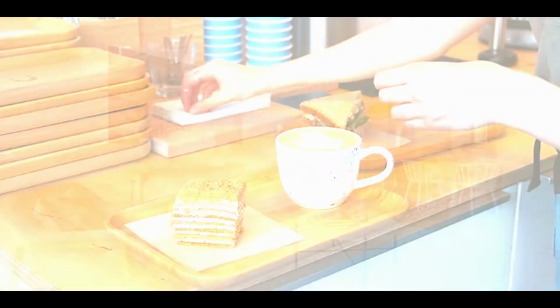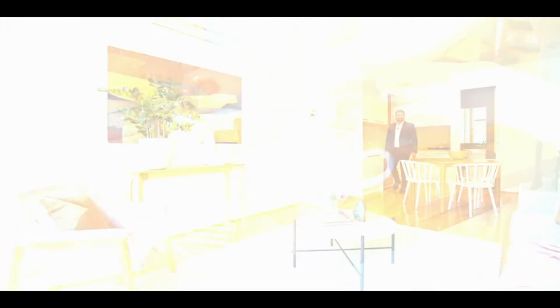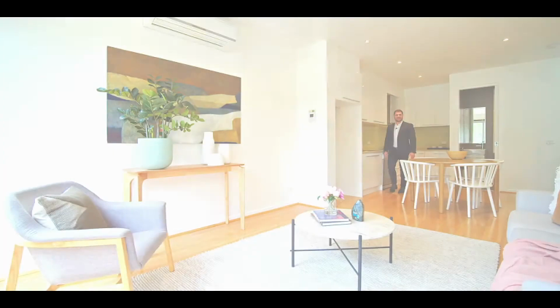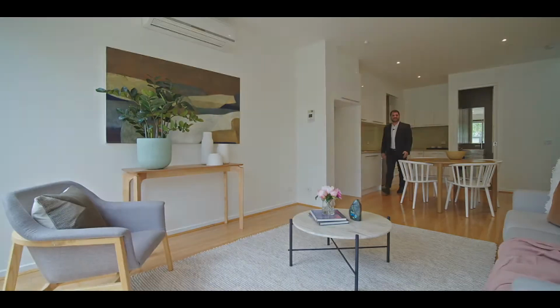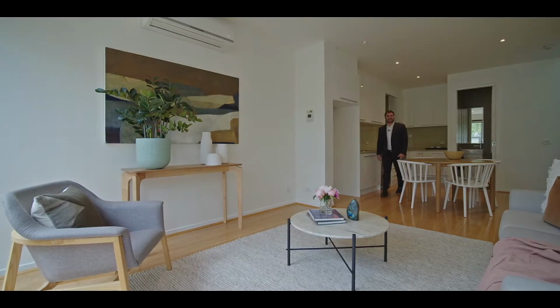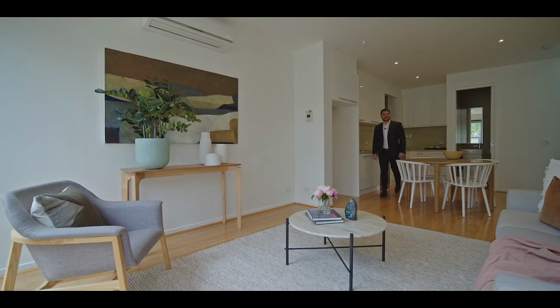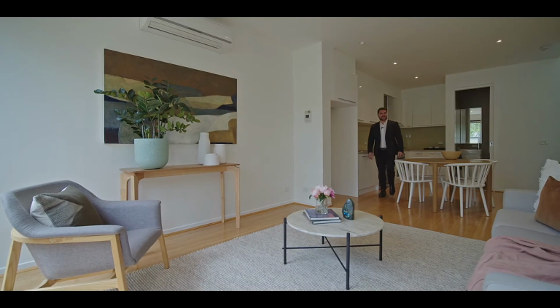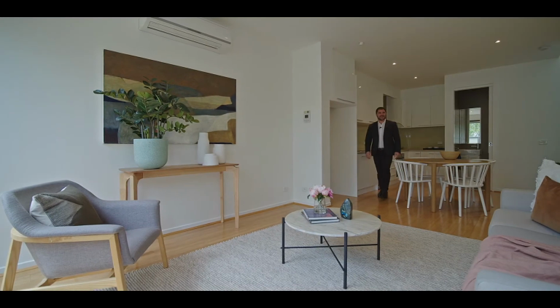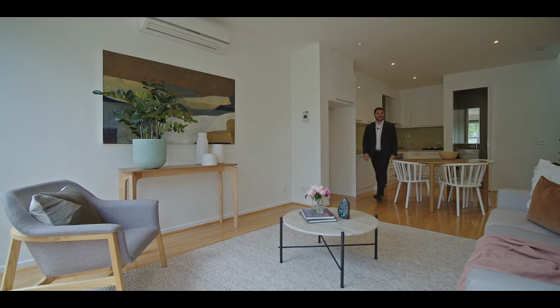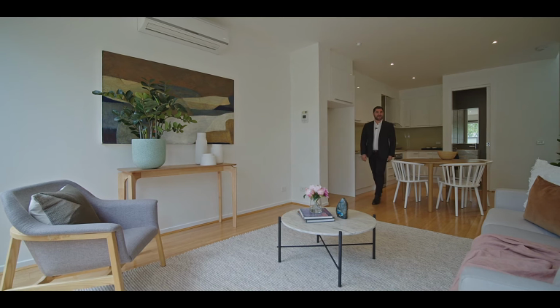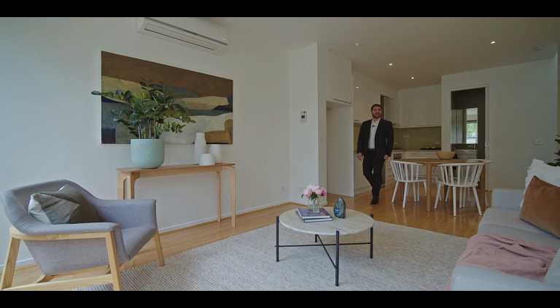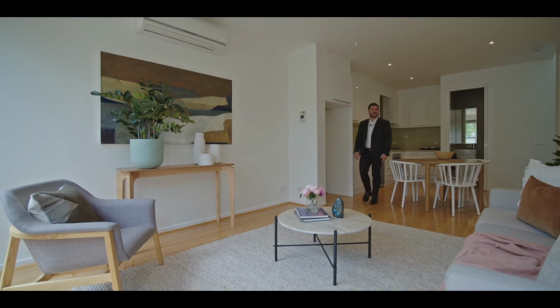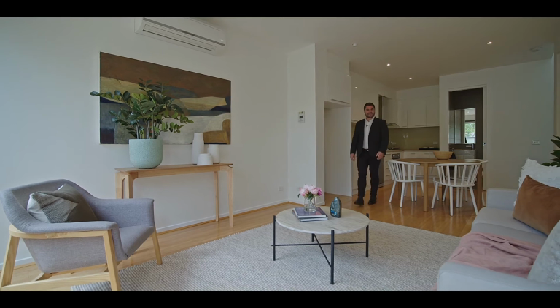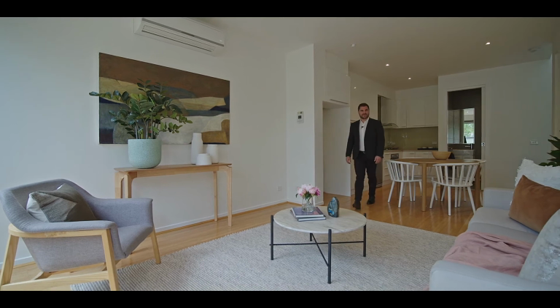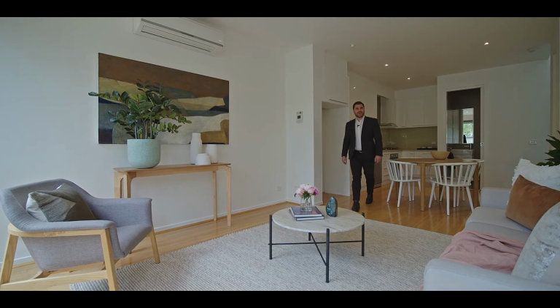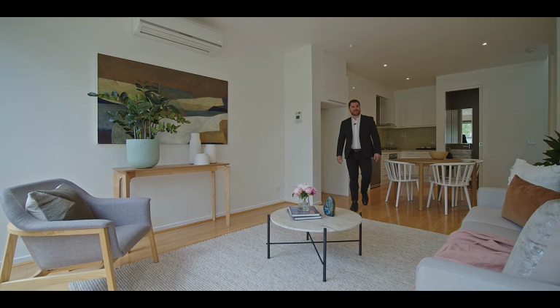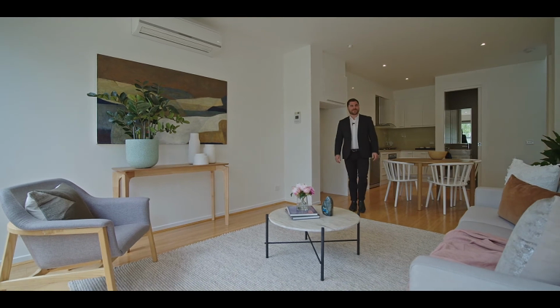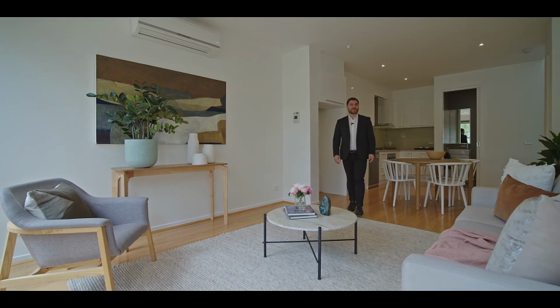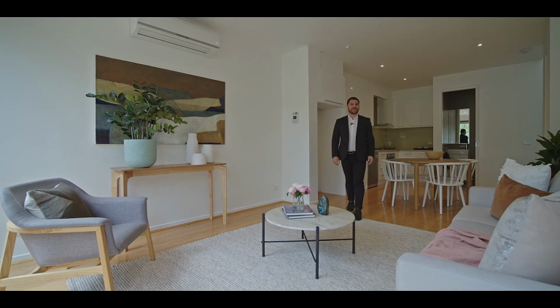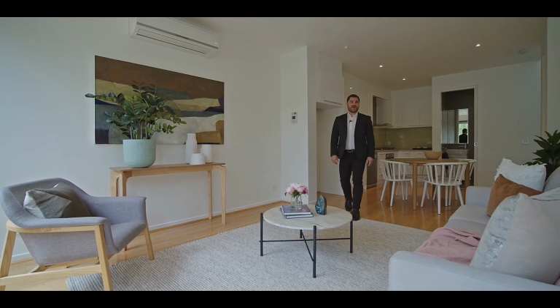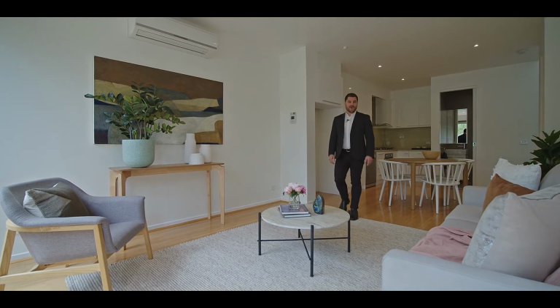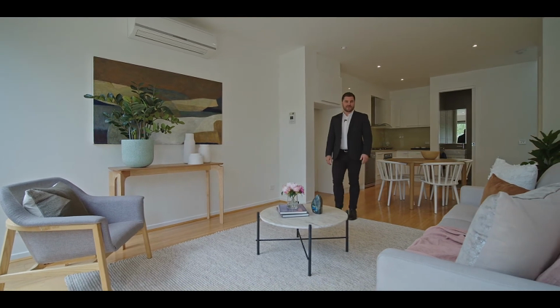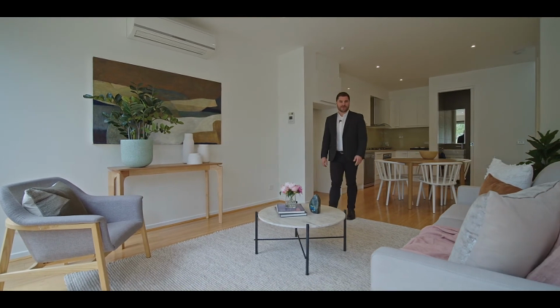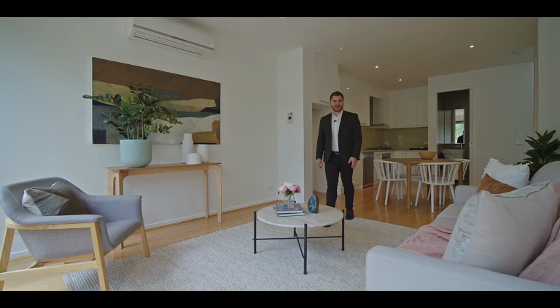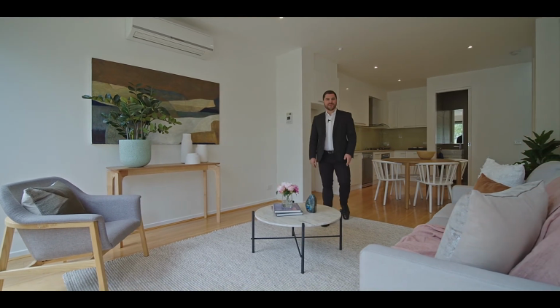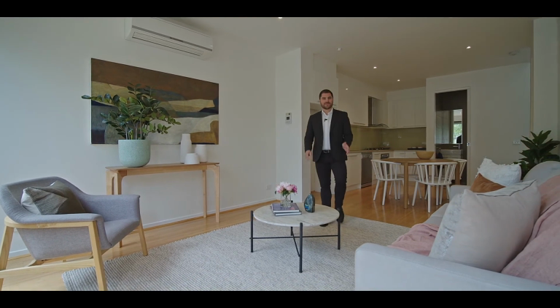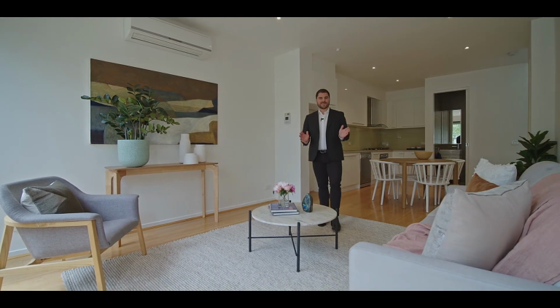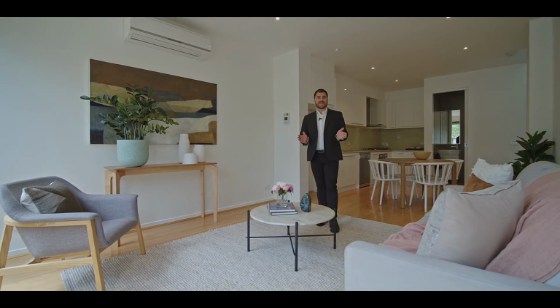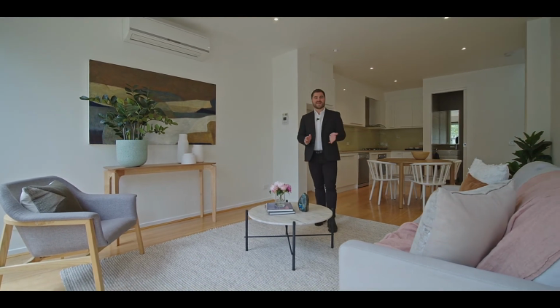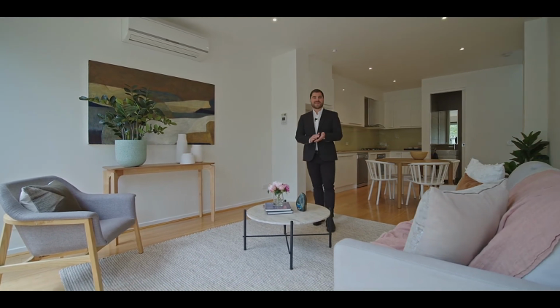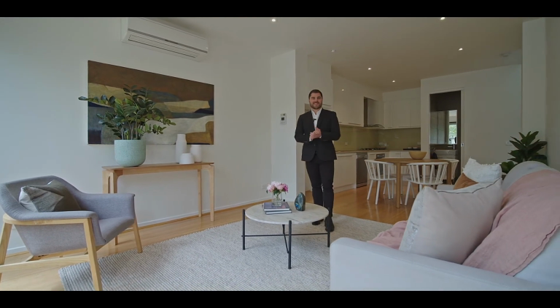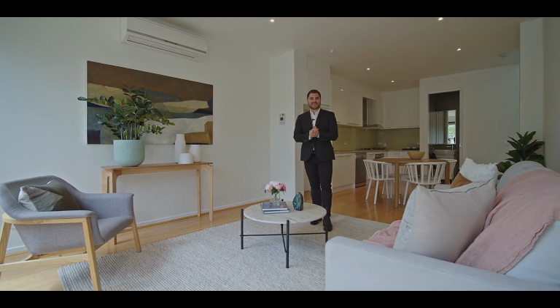Thank you for taking the tour. Look forward to seeing you at the opens, or for your own private viewing please don't hesitate to get in touch.